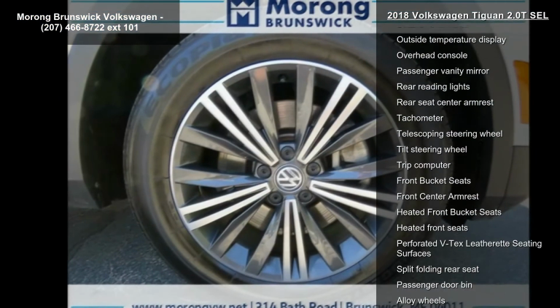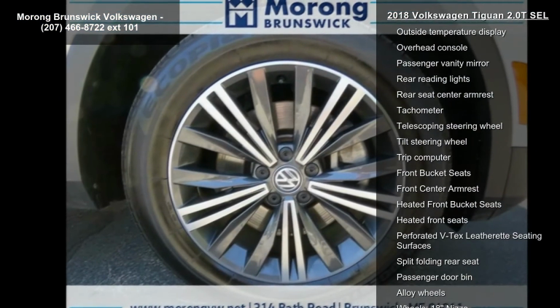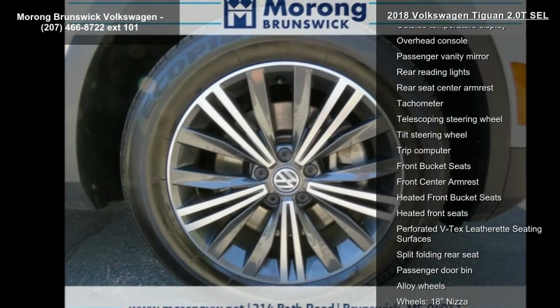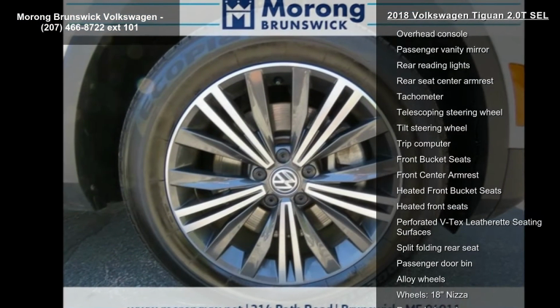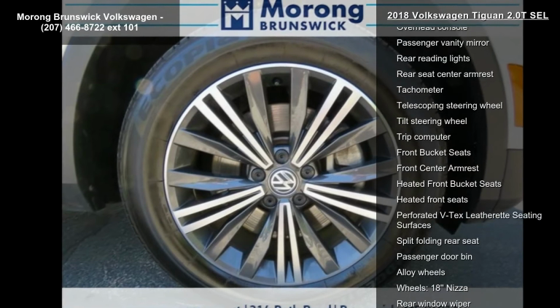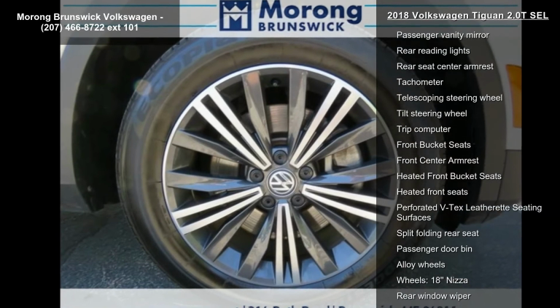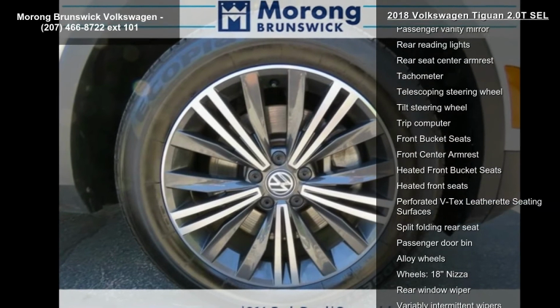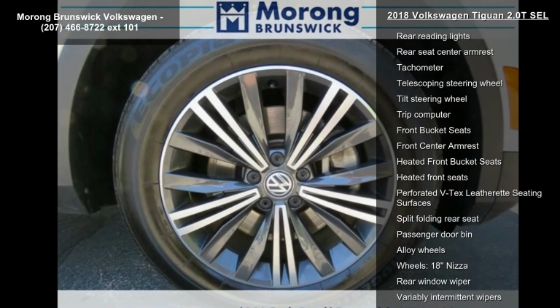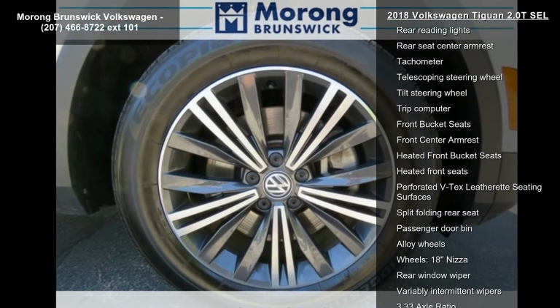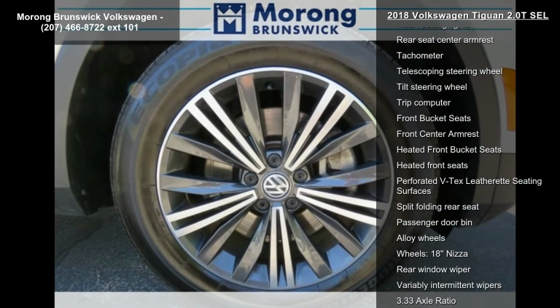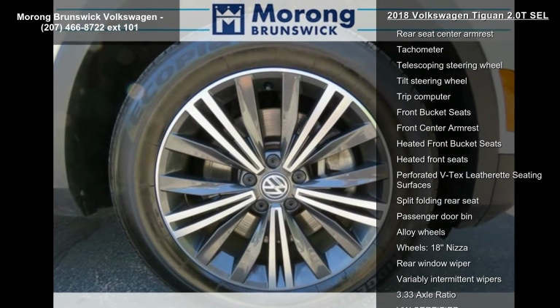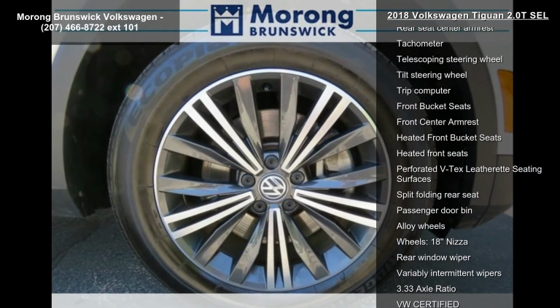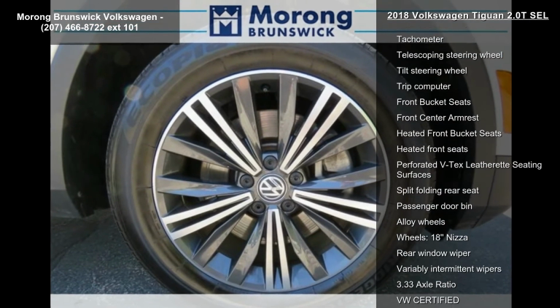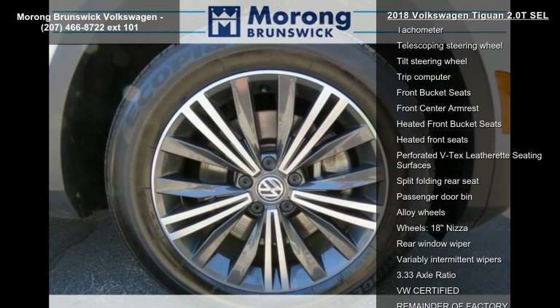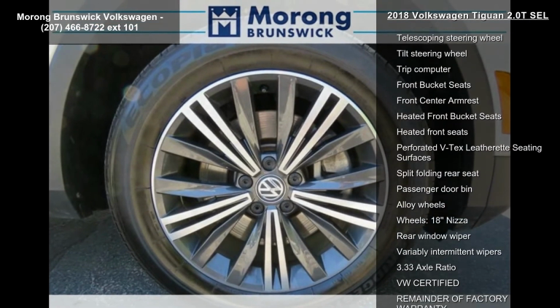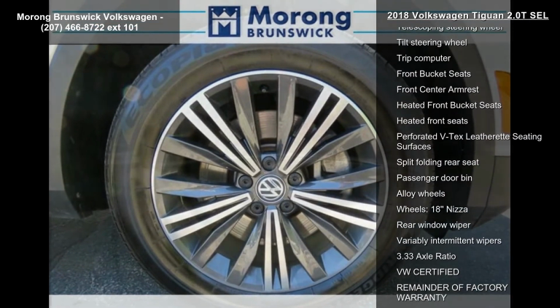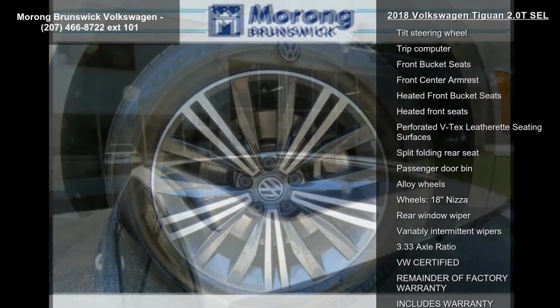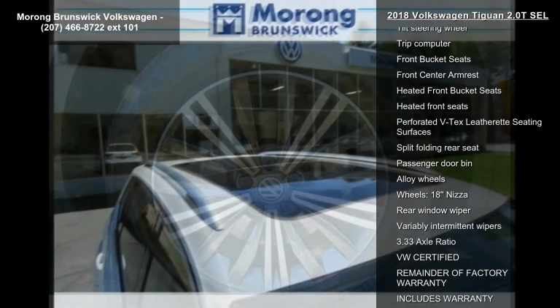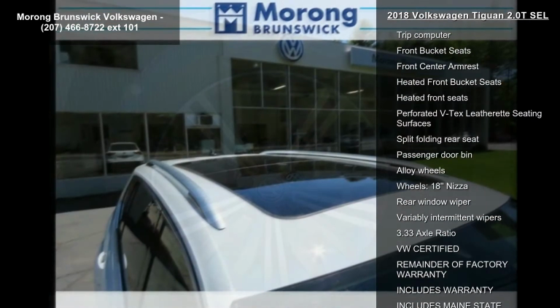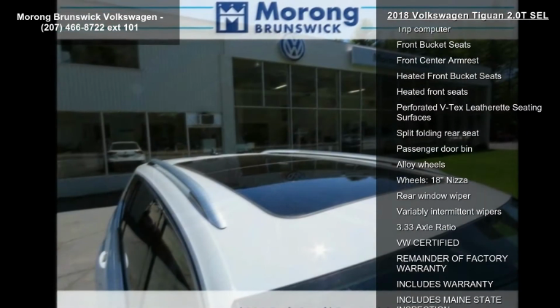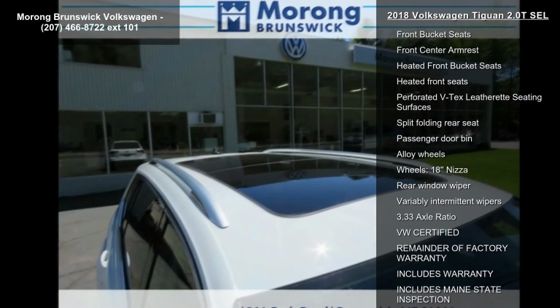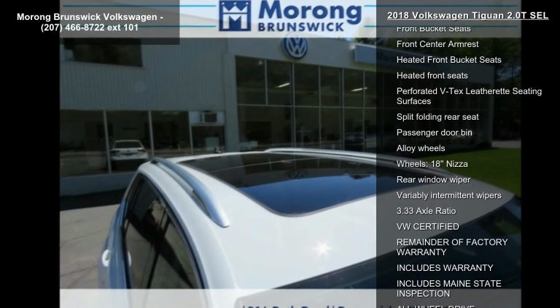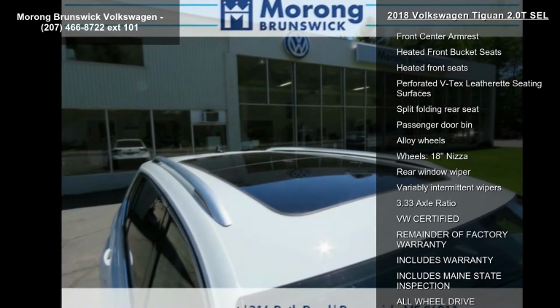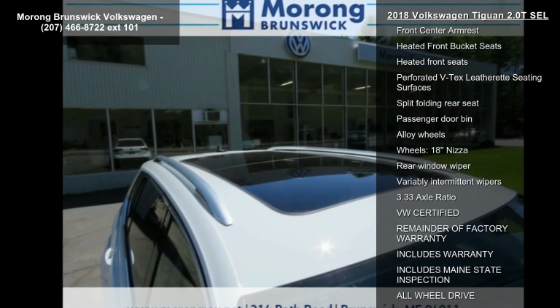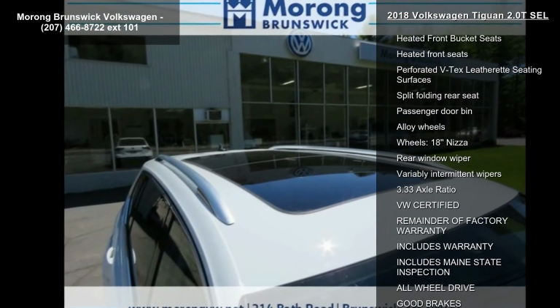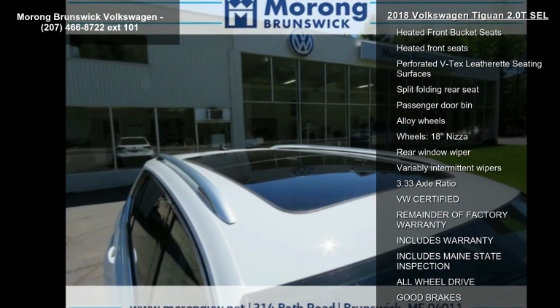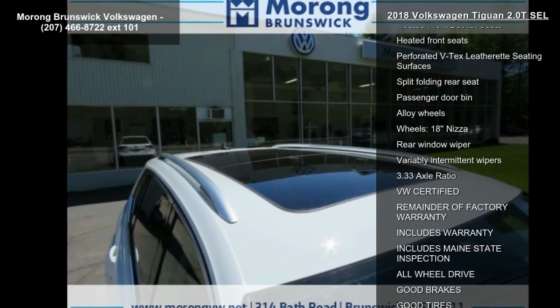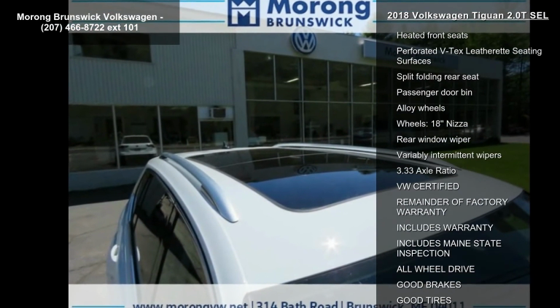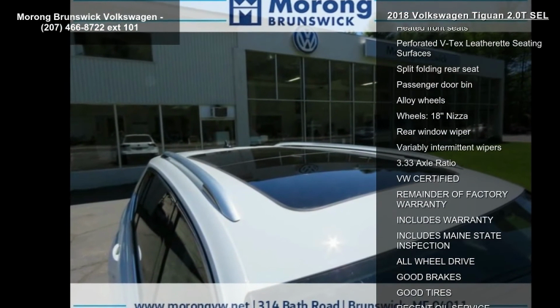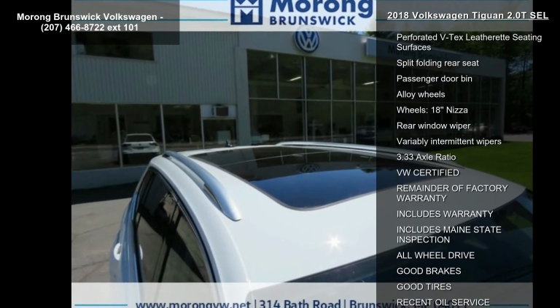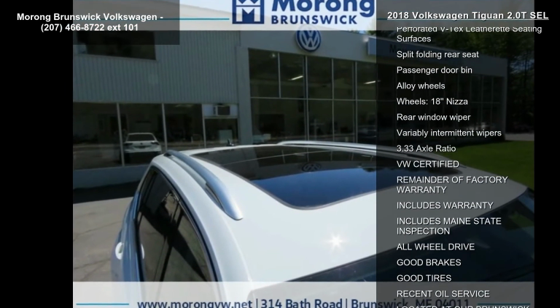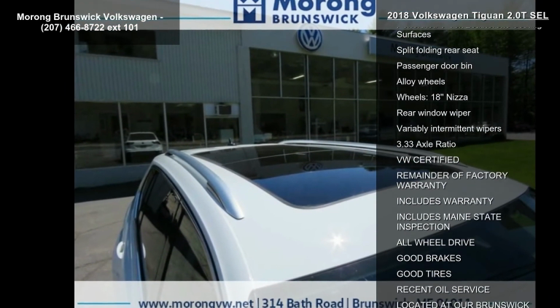Low mileage is an important factor in your purchase, and this vehicle delivers a low odometer reading.